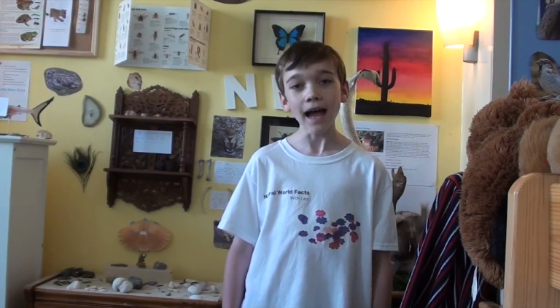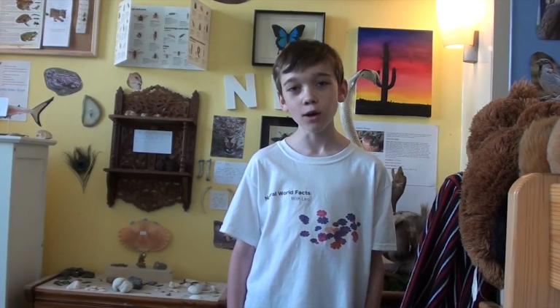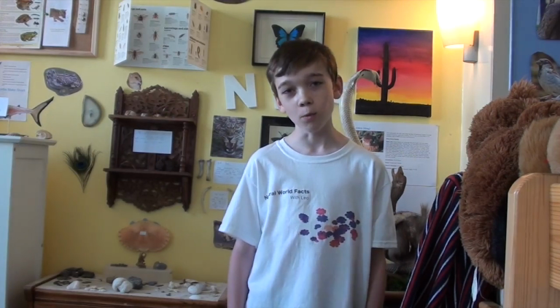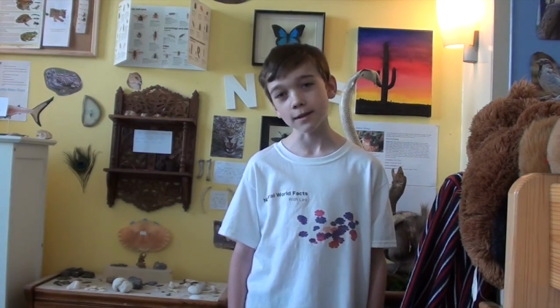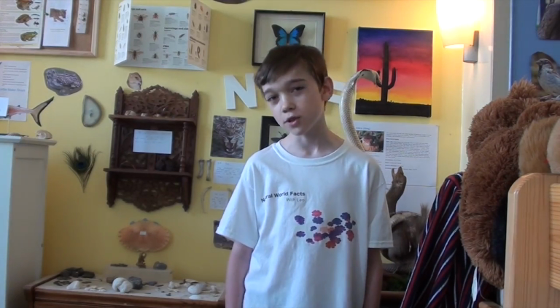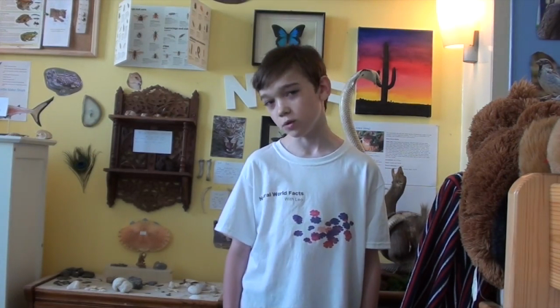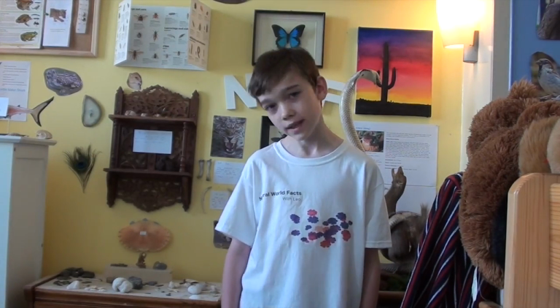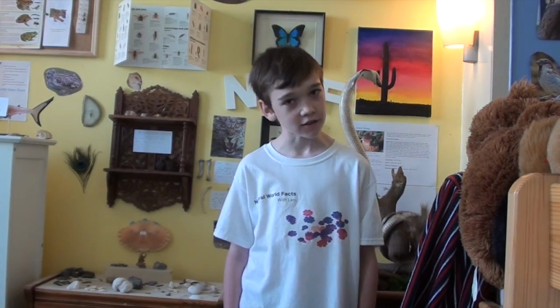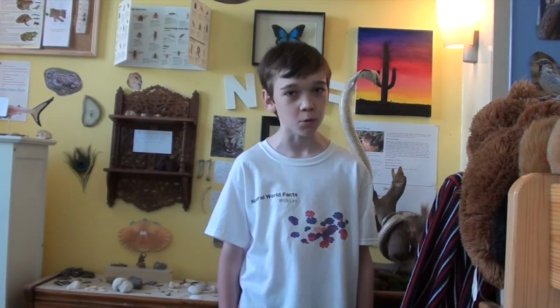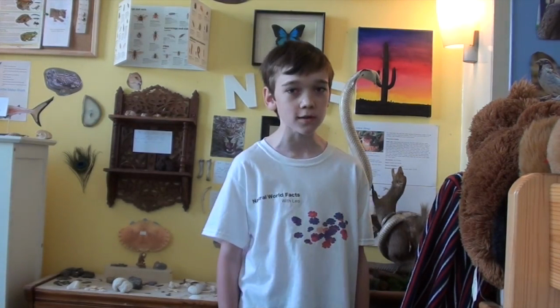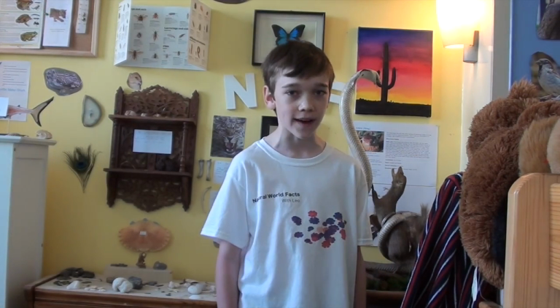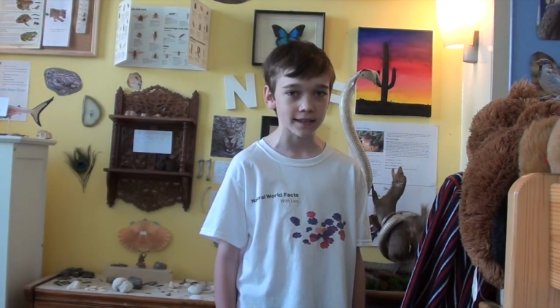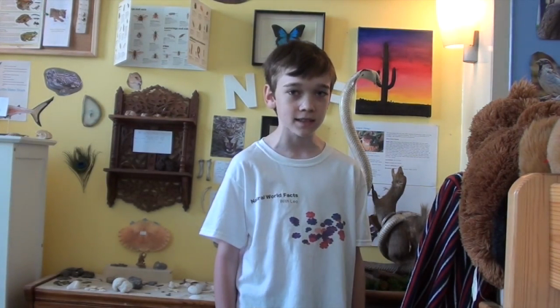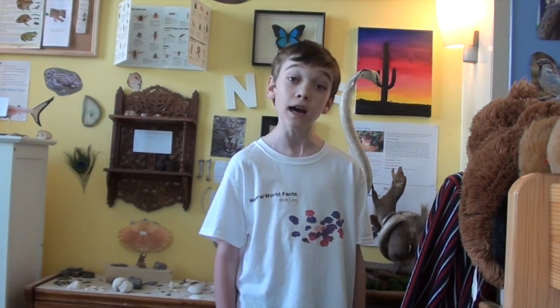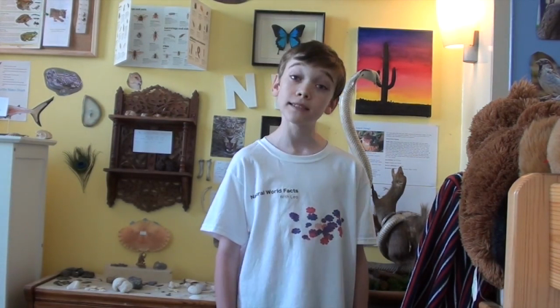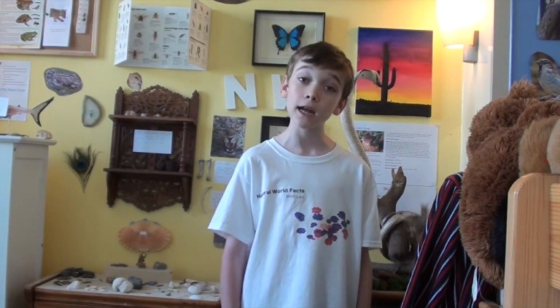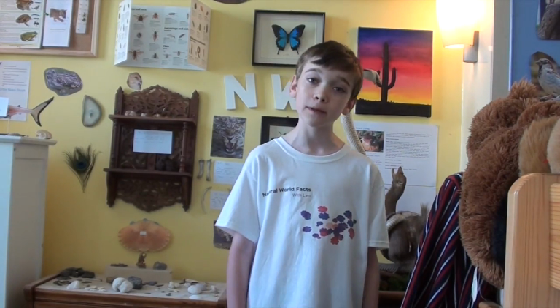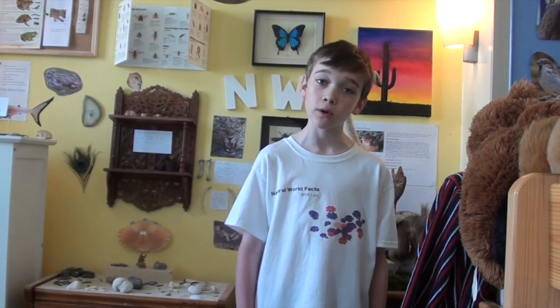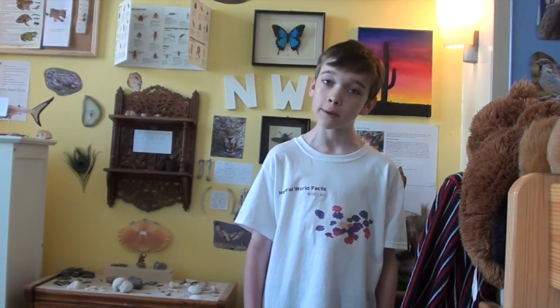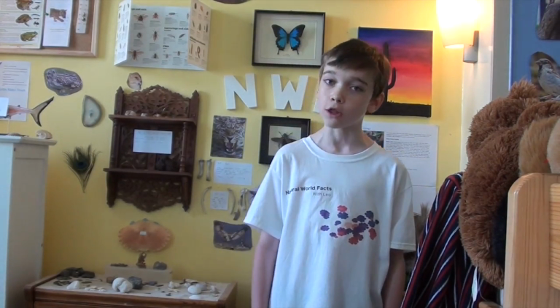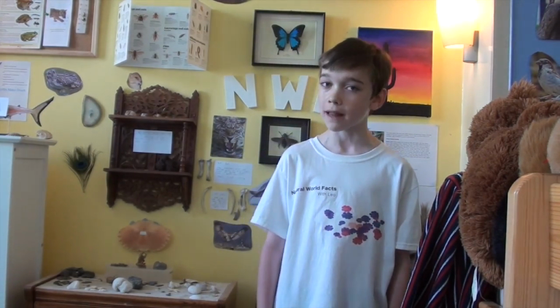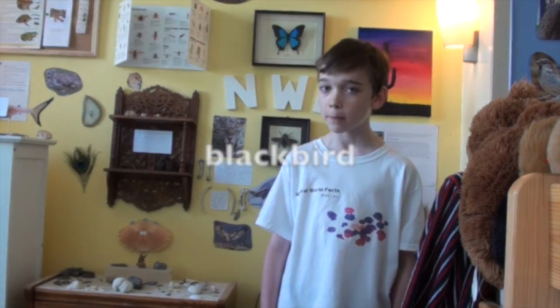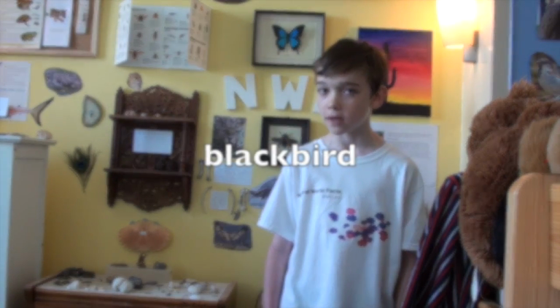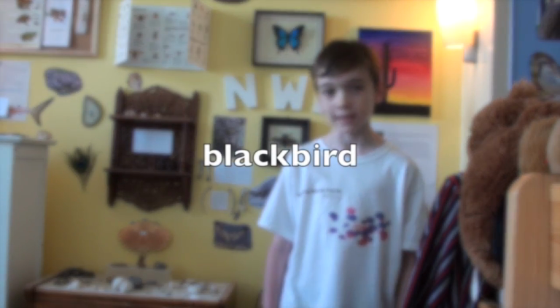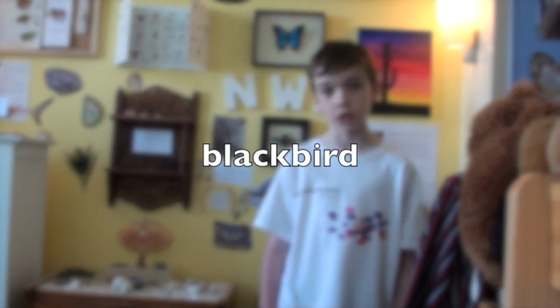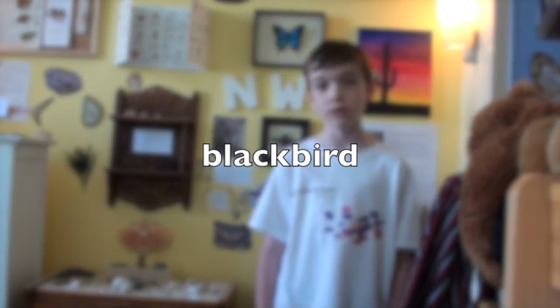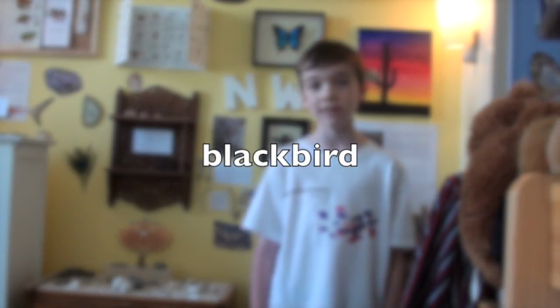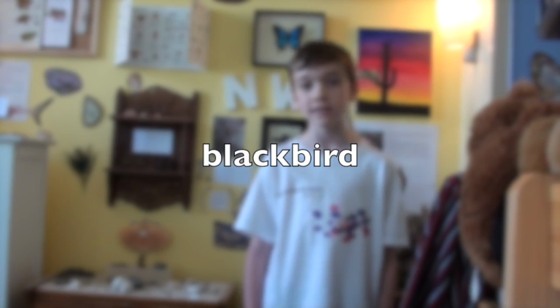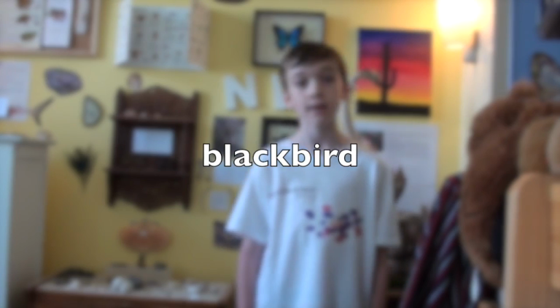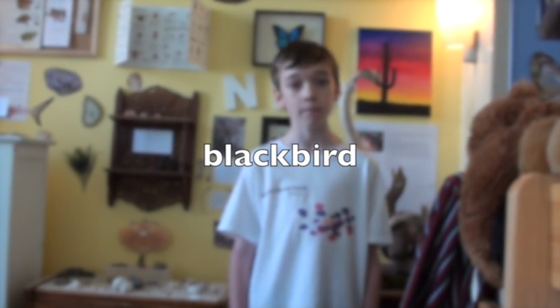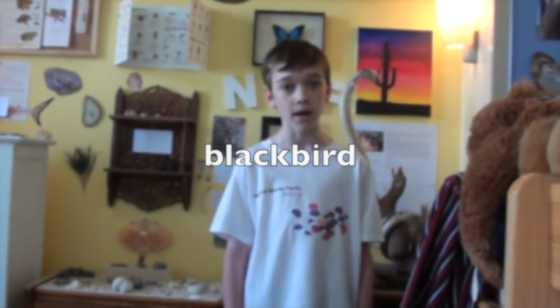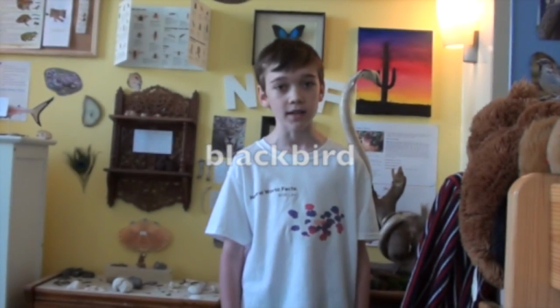Hello and welcome to Natural World Facts. Today I'll be talking about the blackbird in the new series, Birds.